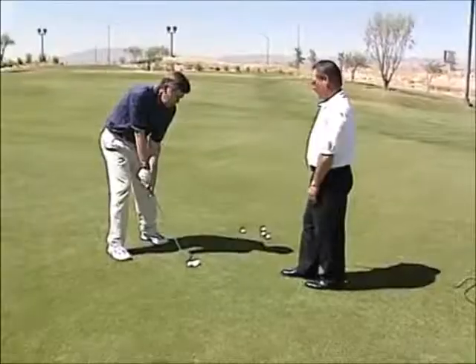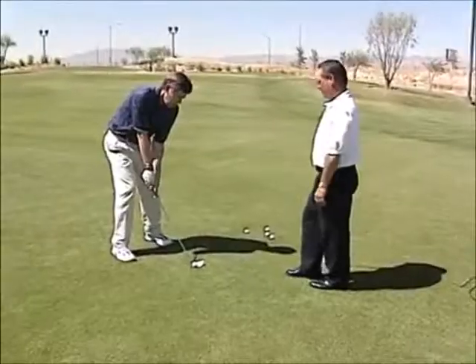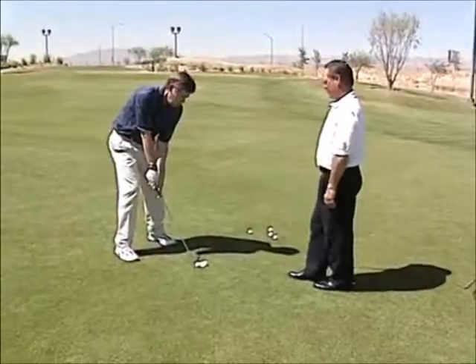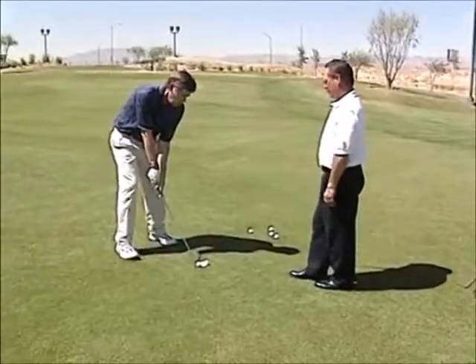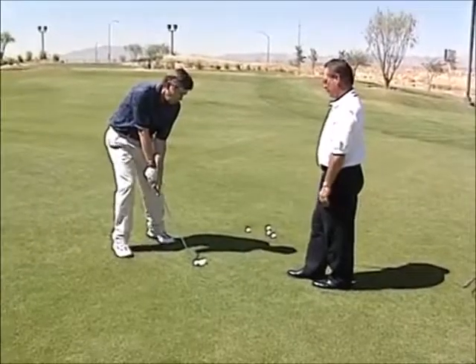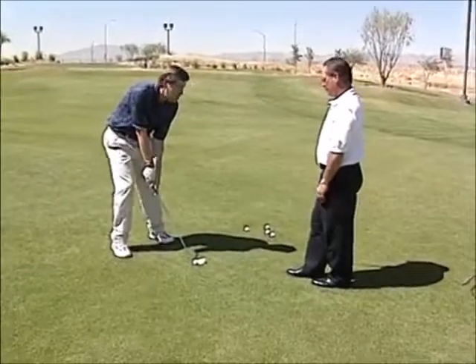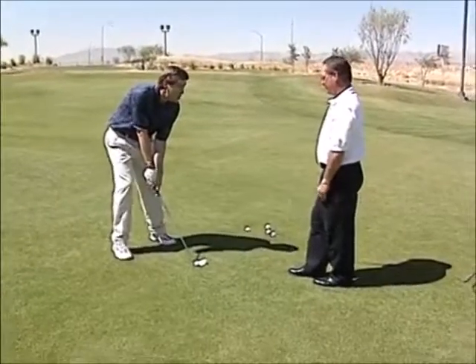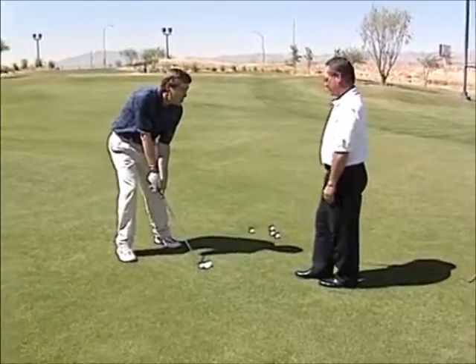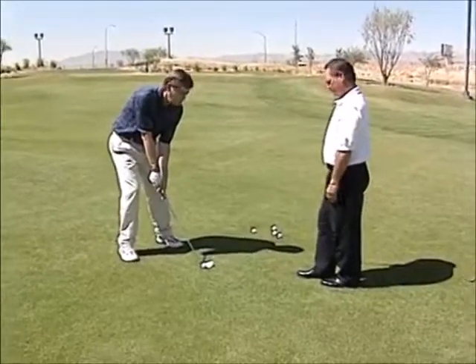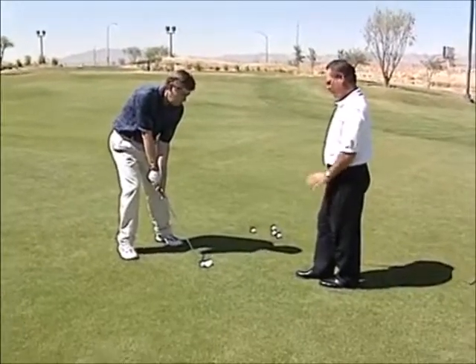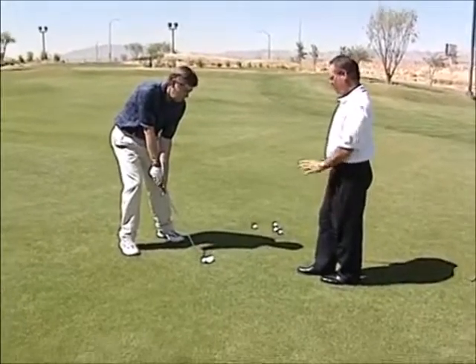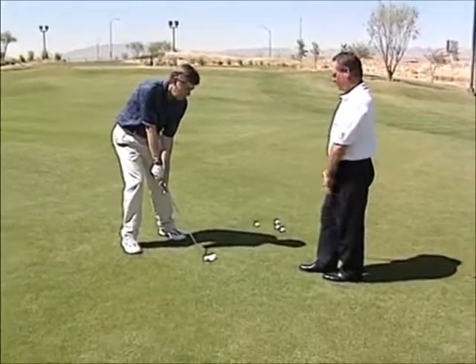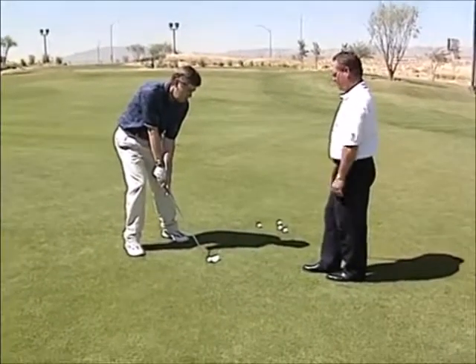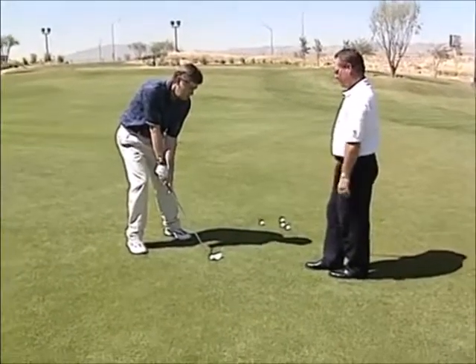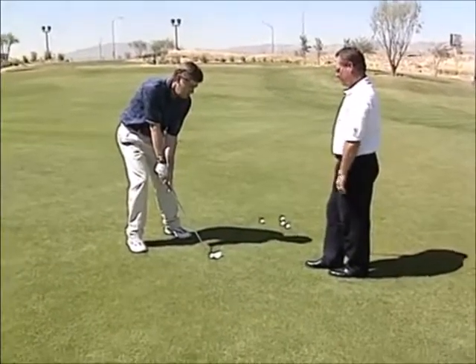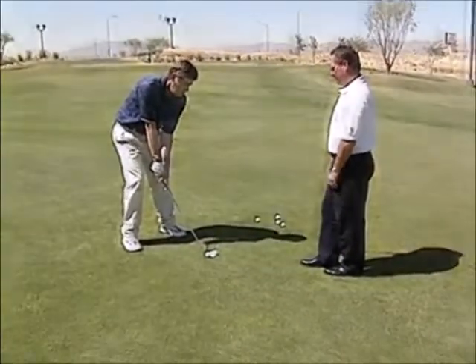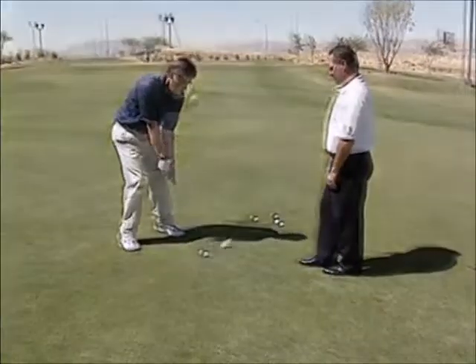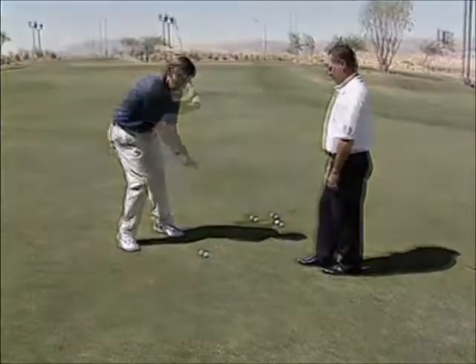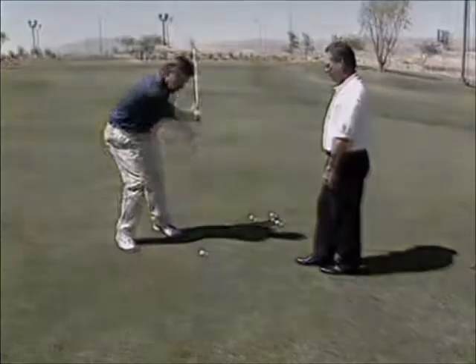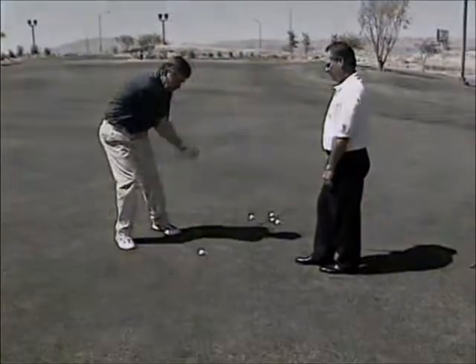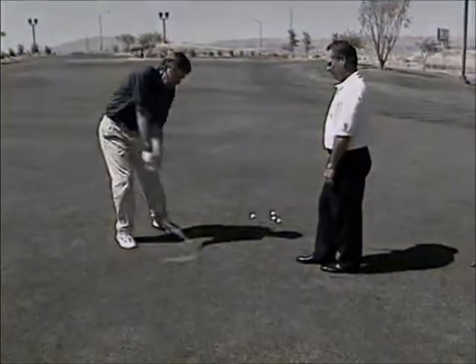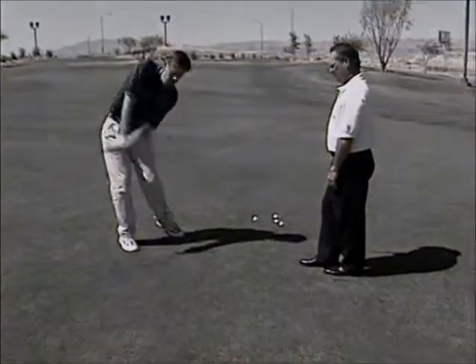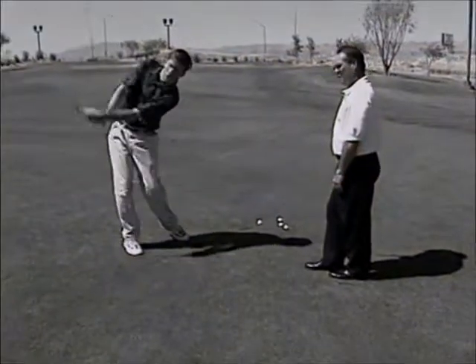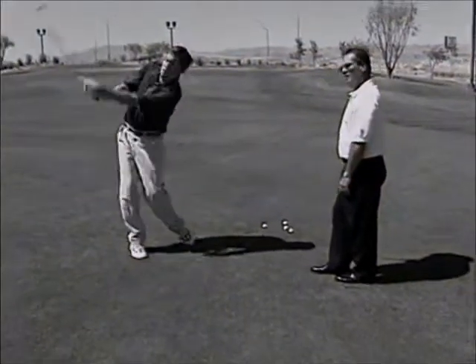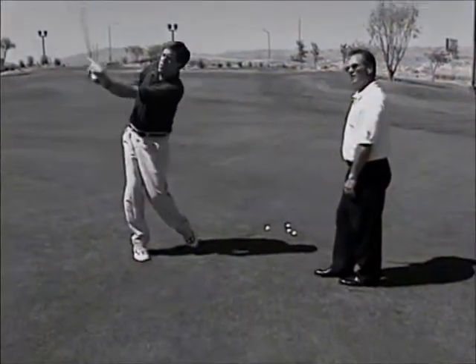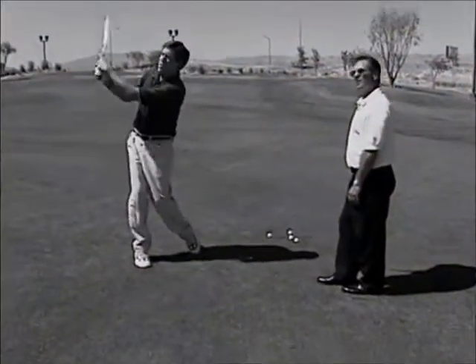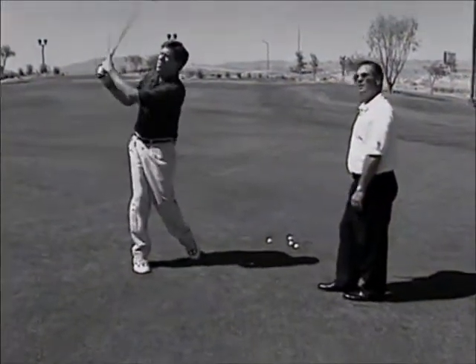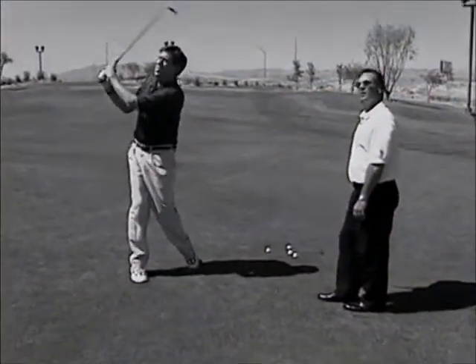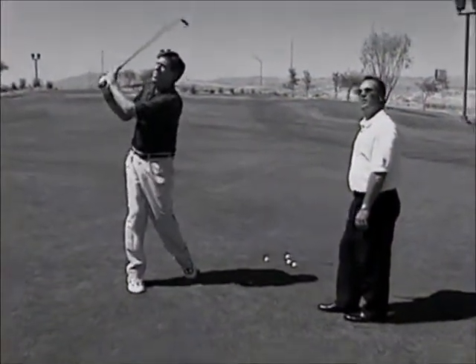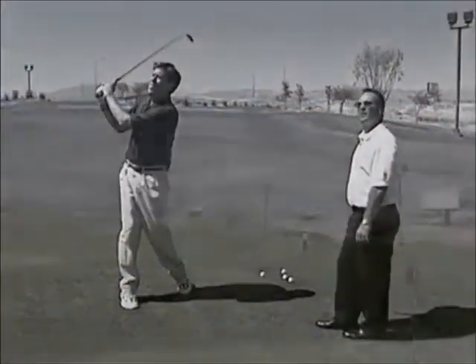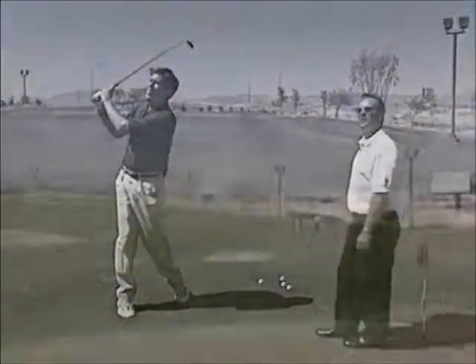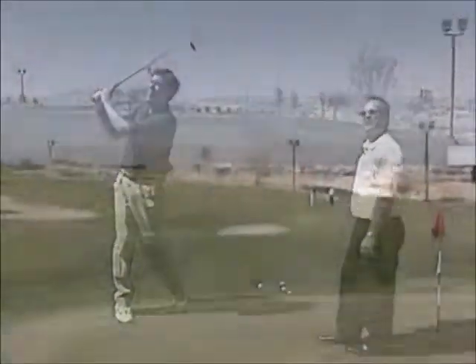Open the stance up a little bit. You really want the ball up in the air so that it stops.